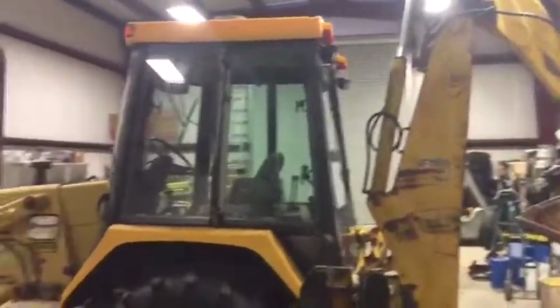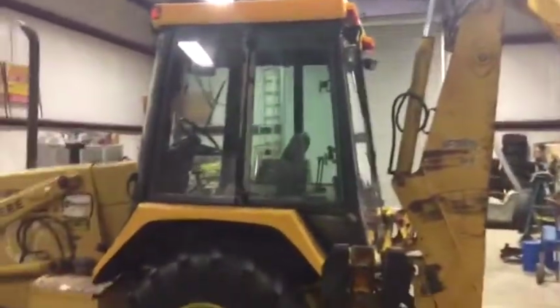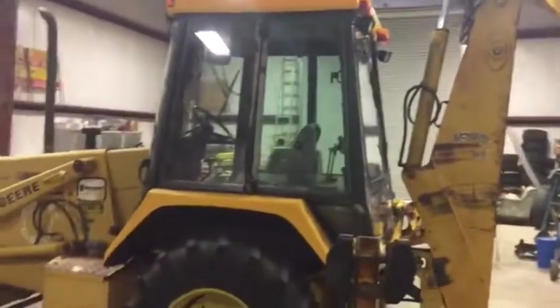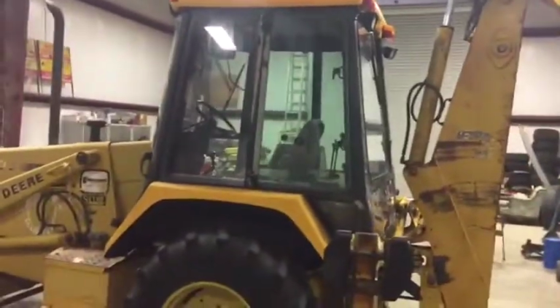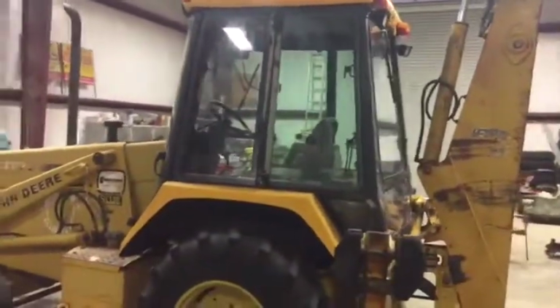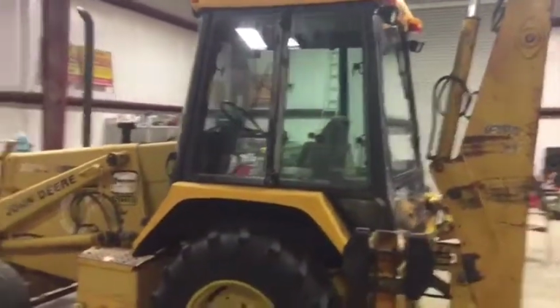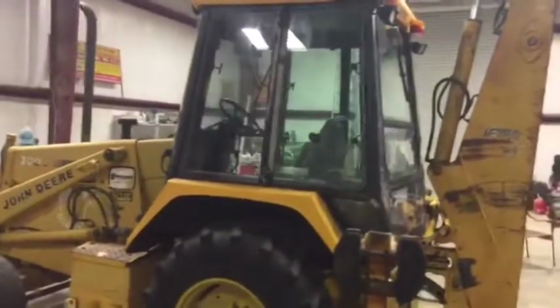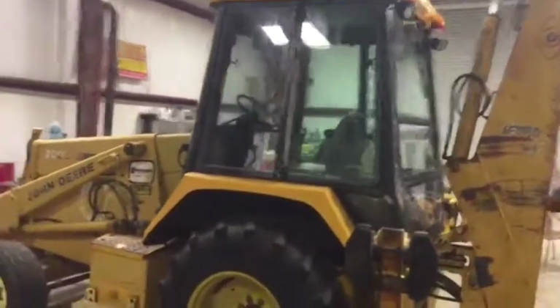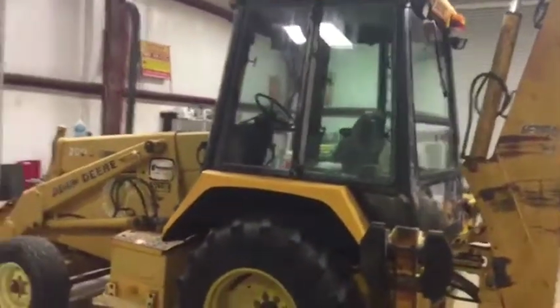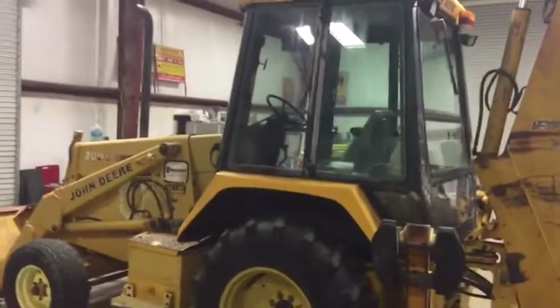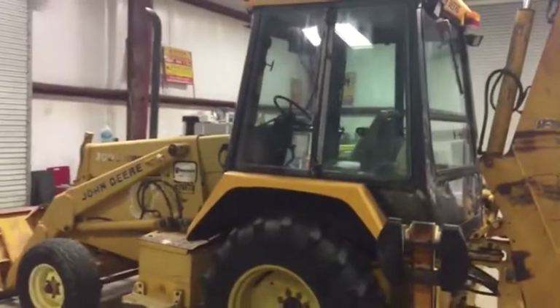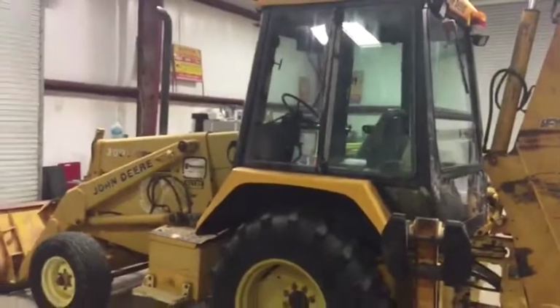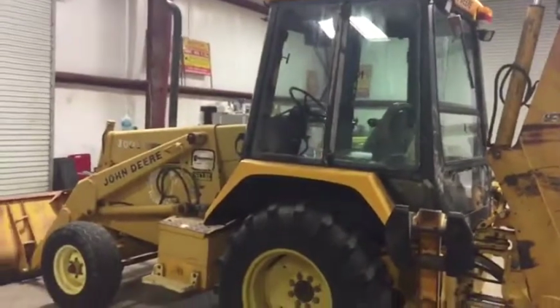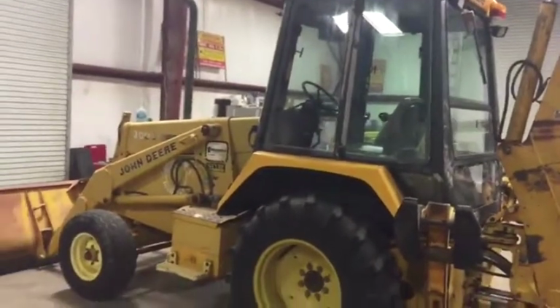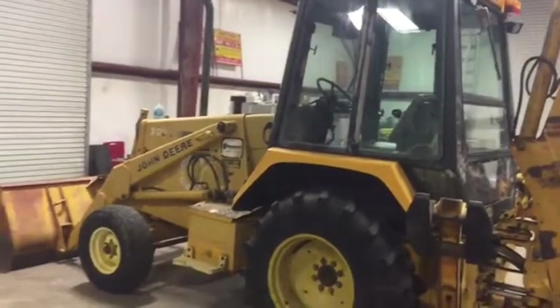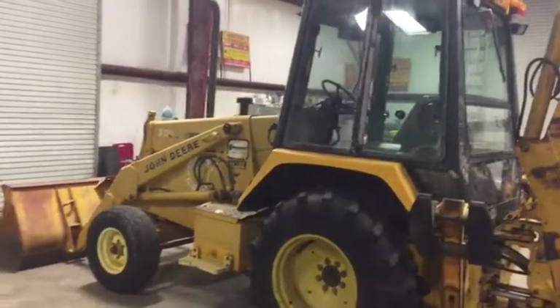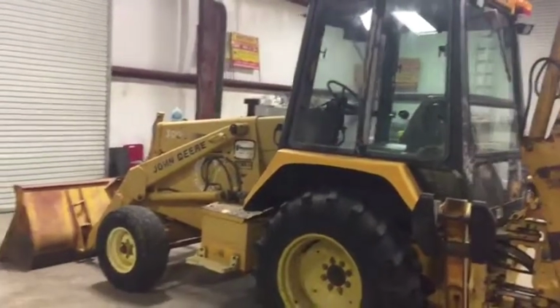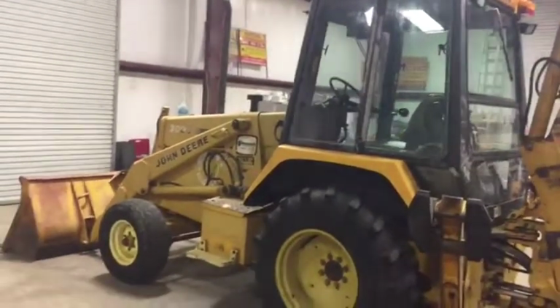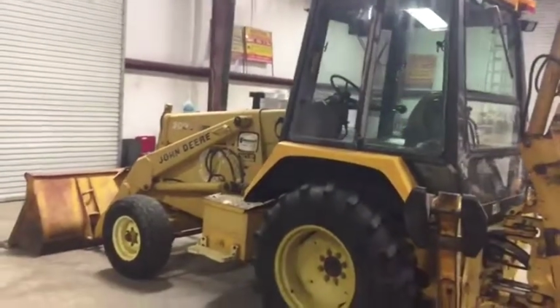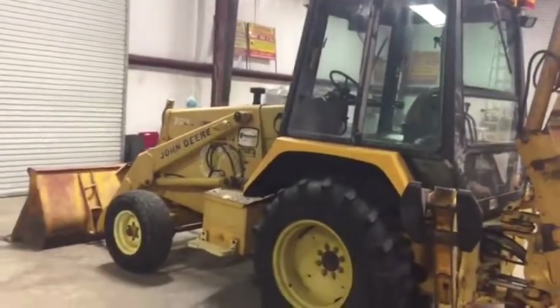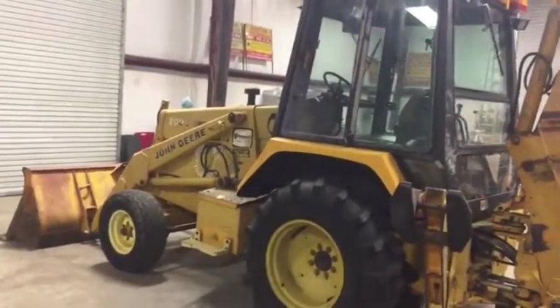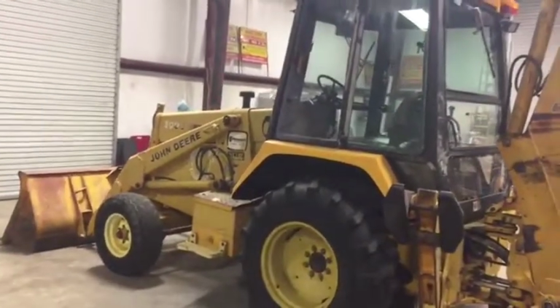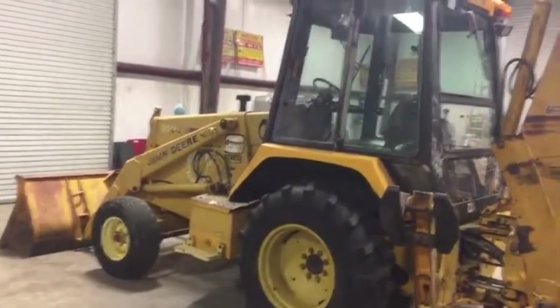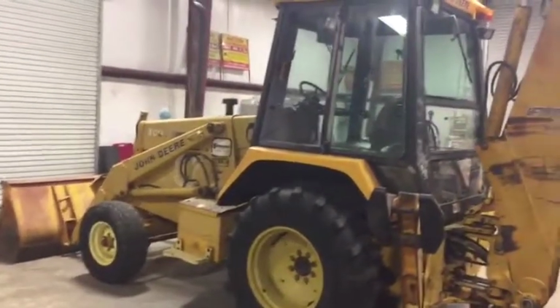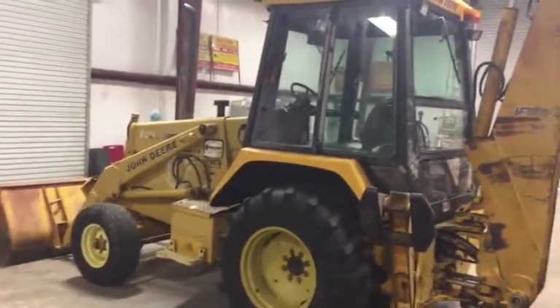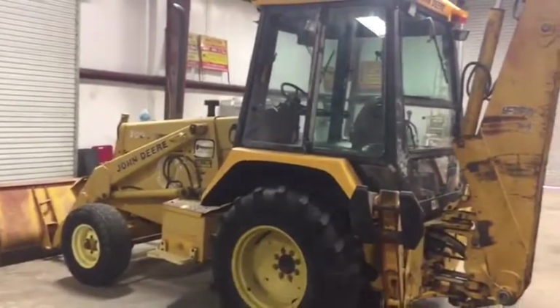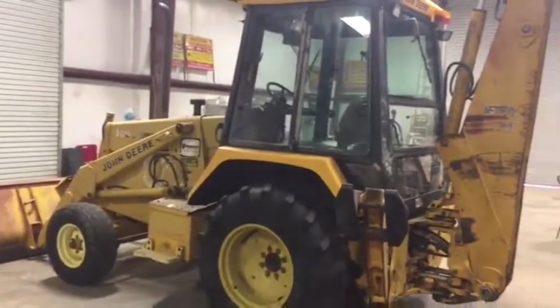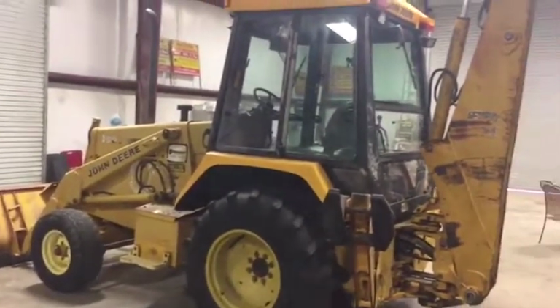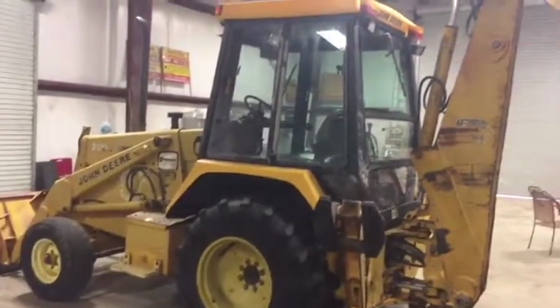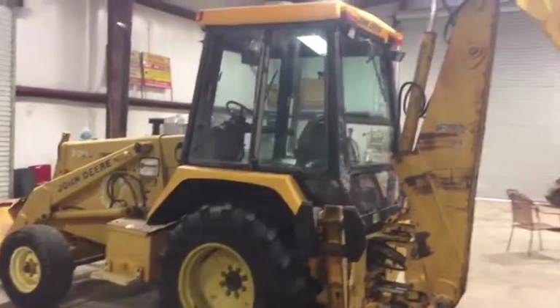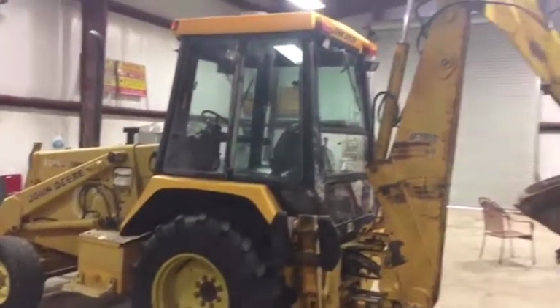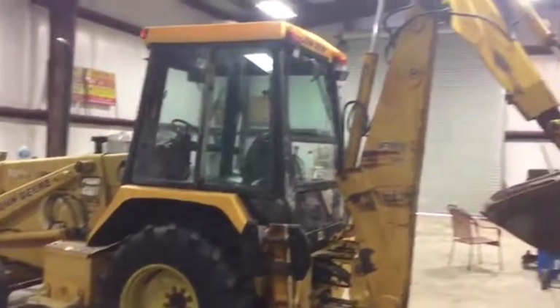You don't find a lot of them with all the glass either. Come on down to South Buck — you're going to find this 300D John Deere industrial backhoe. Thank you.